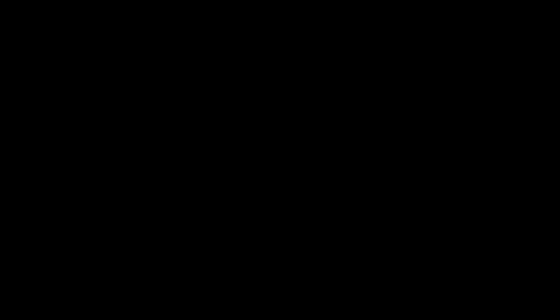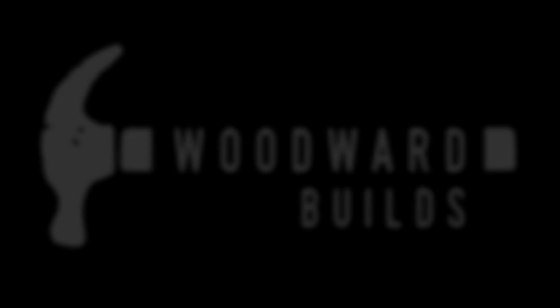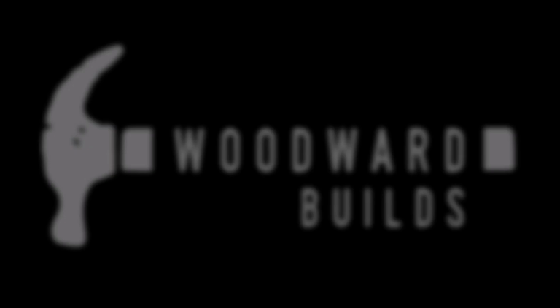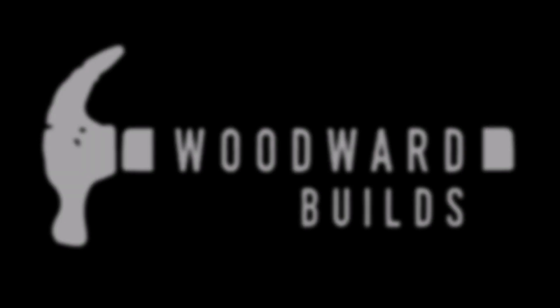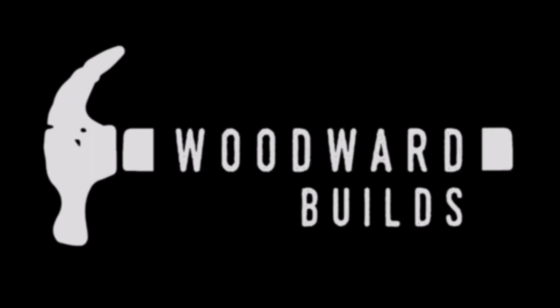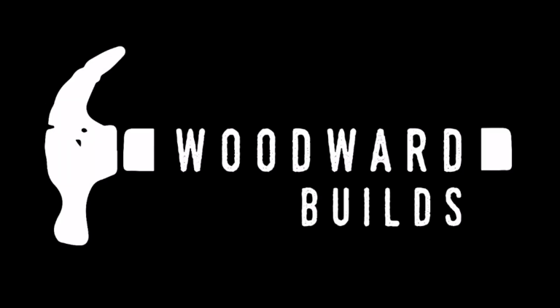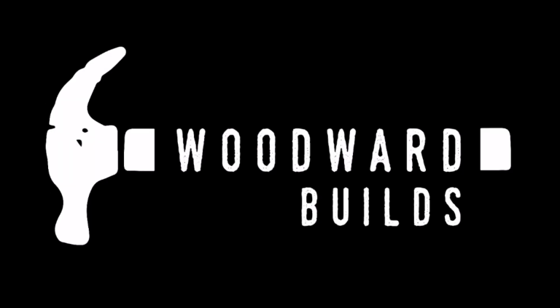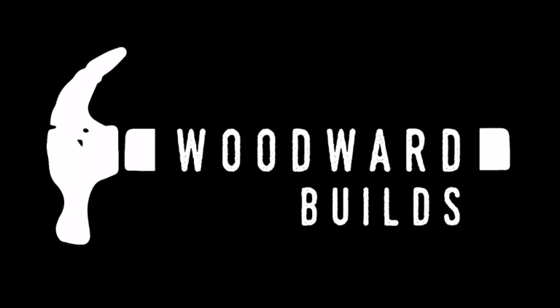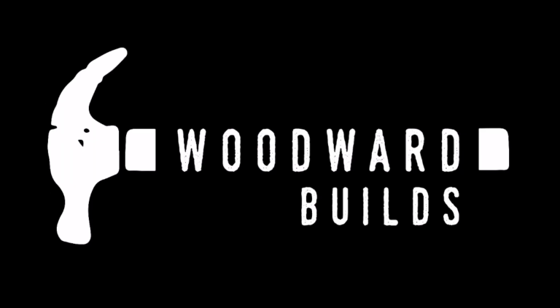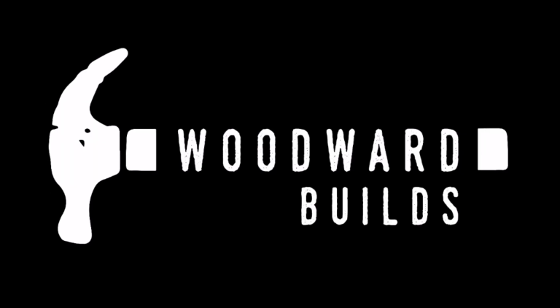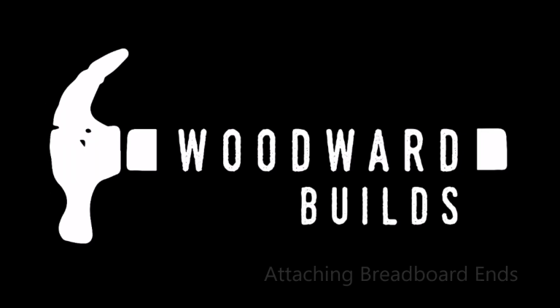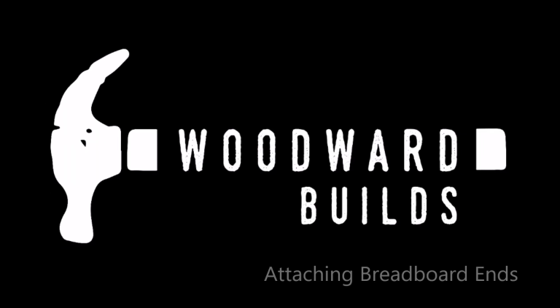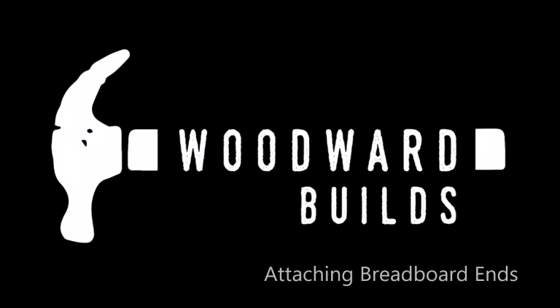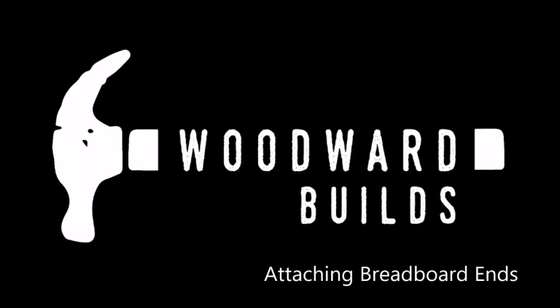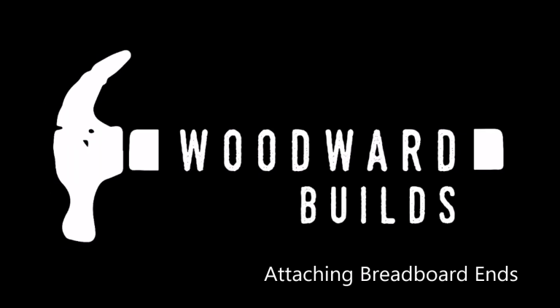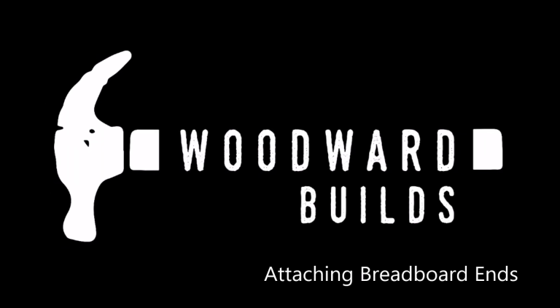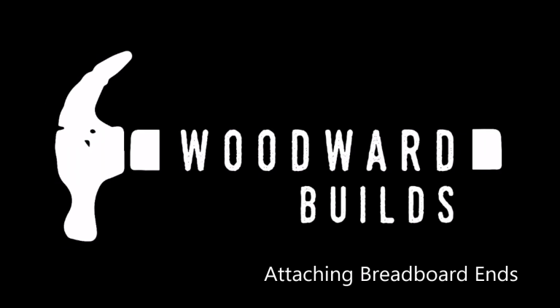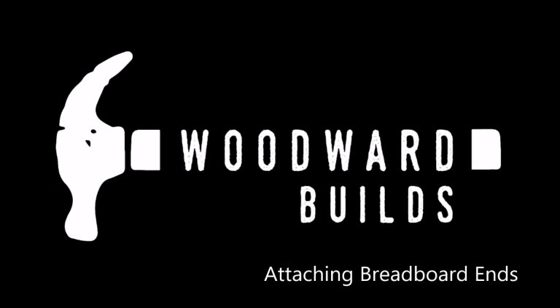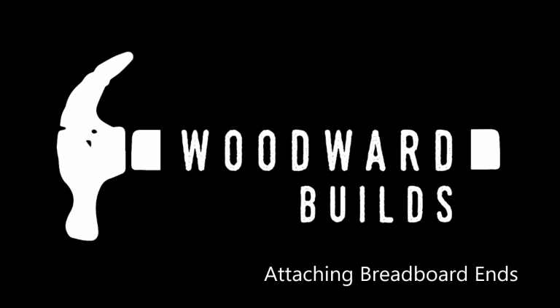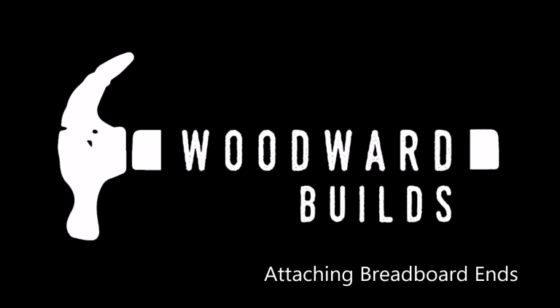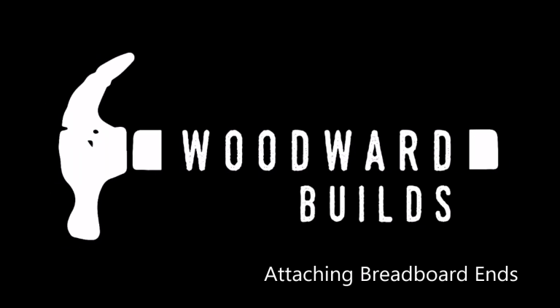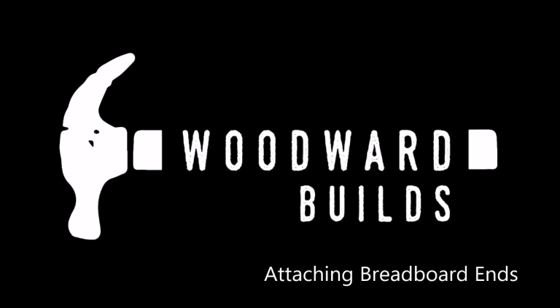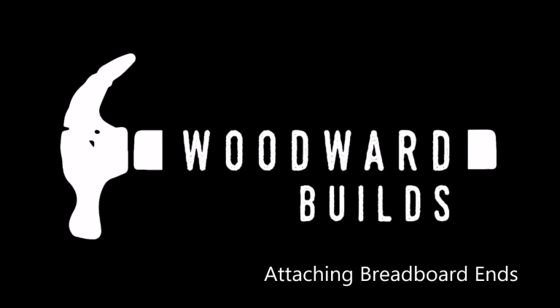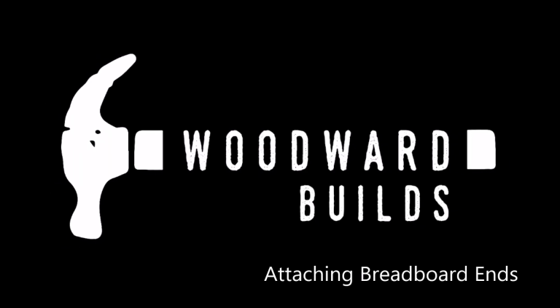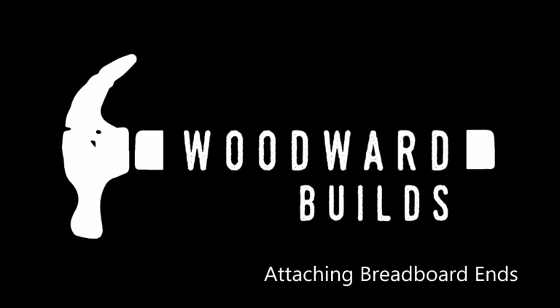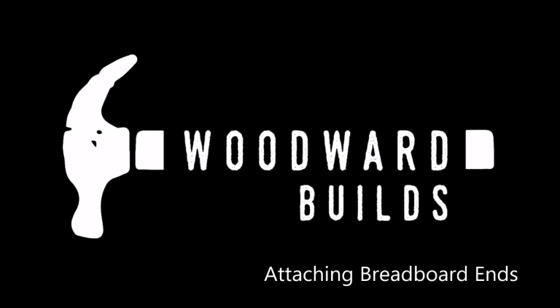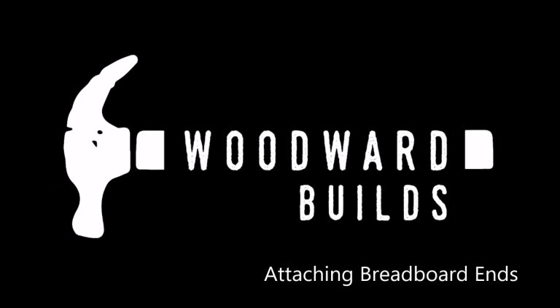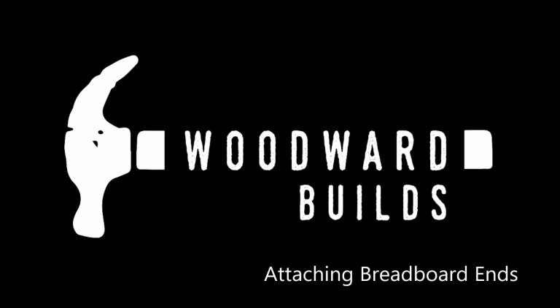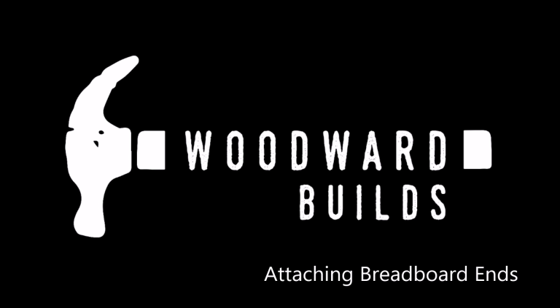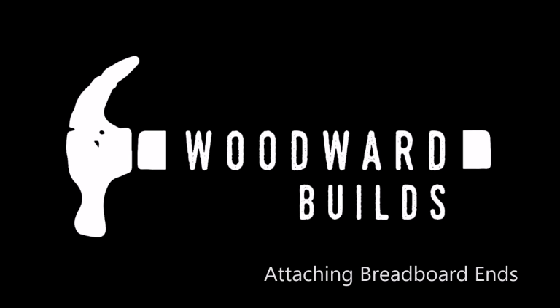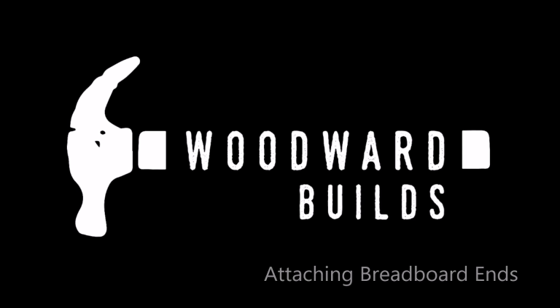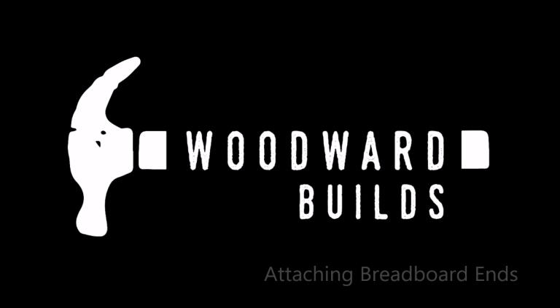Hello, this is Tim from Woodward Builds, and this is my process for attaching breadboard ends.